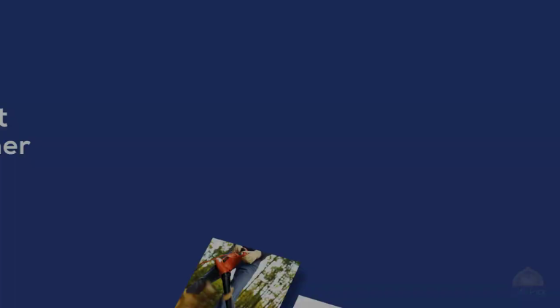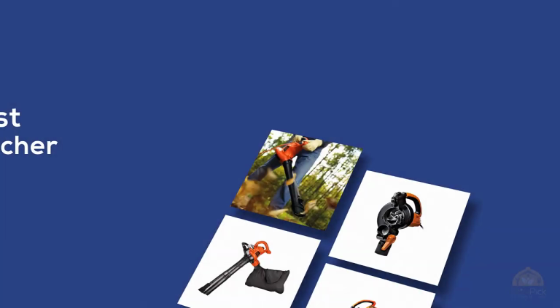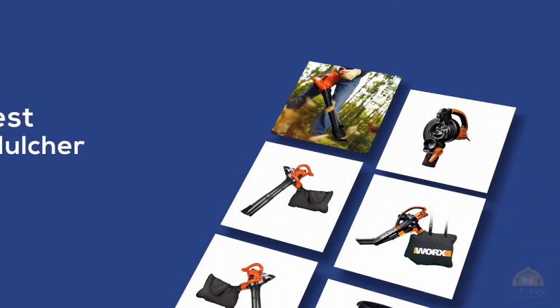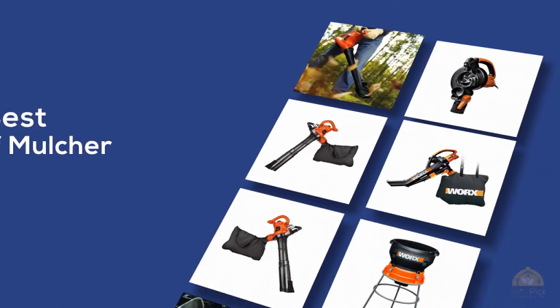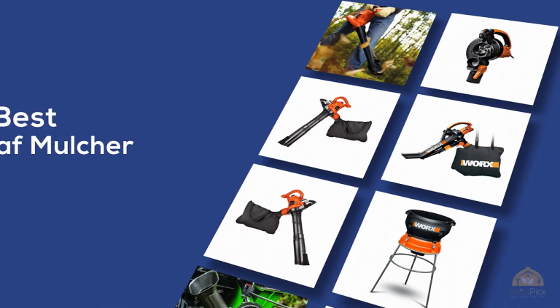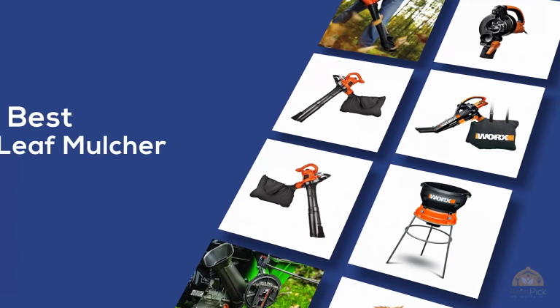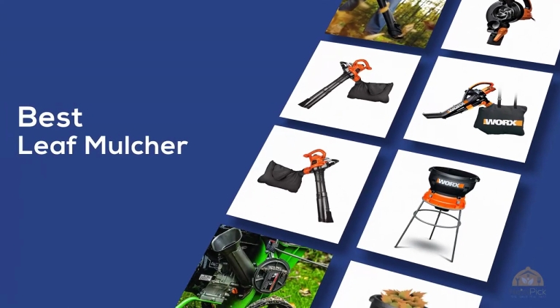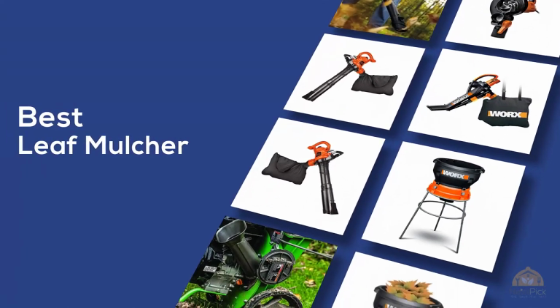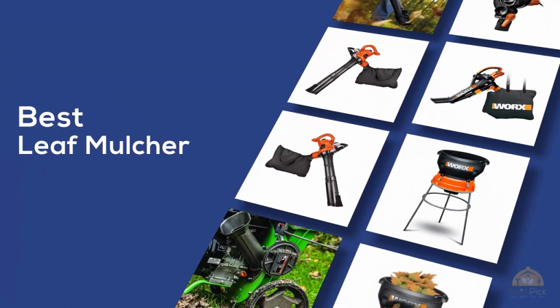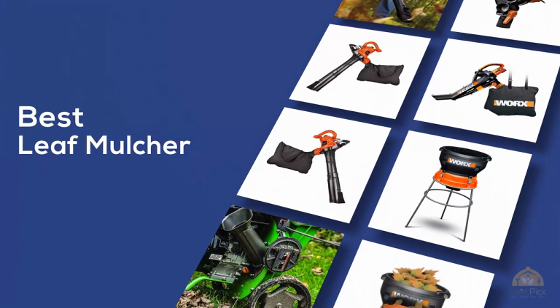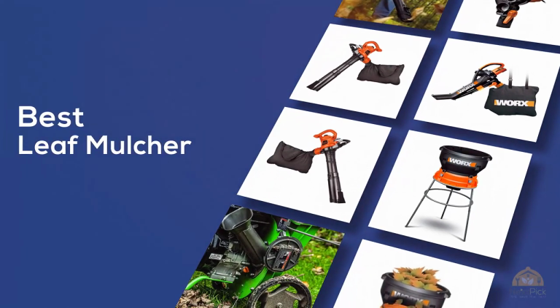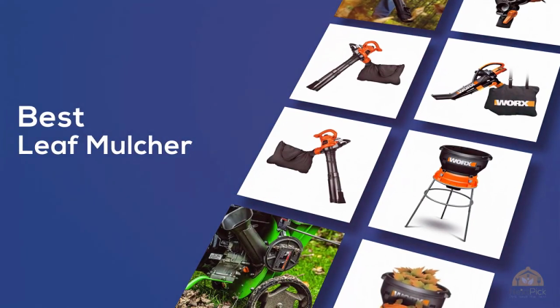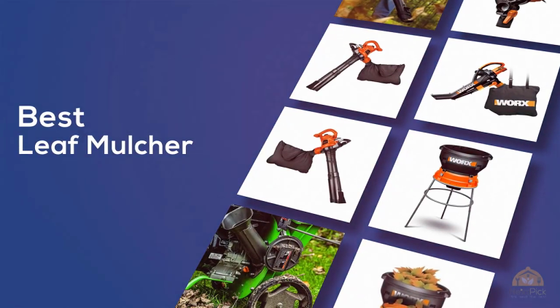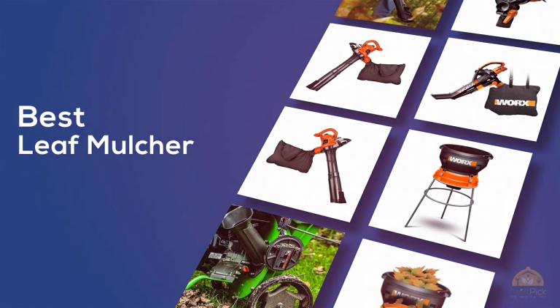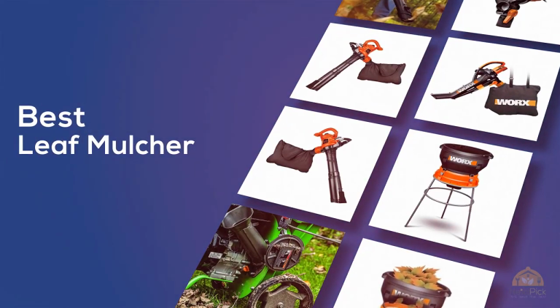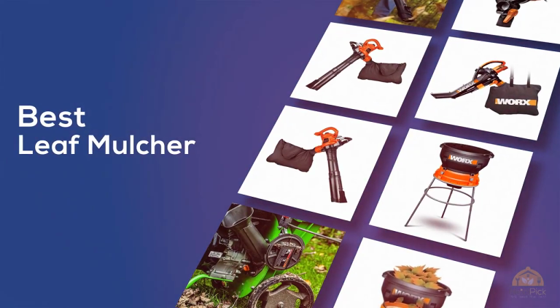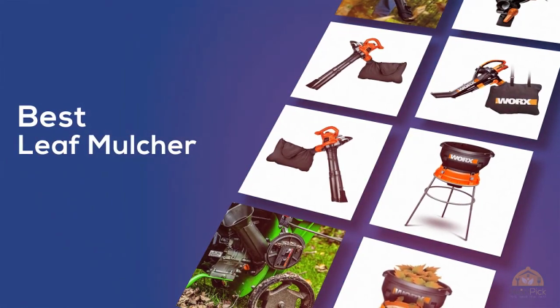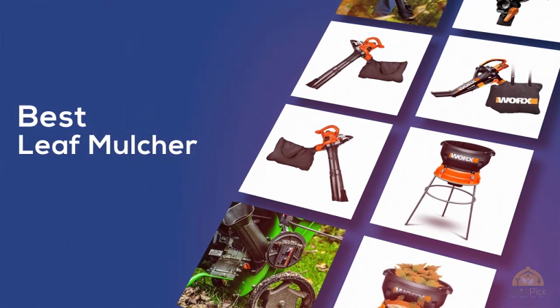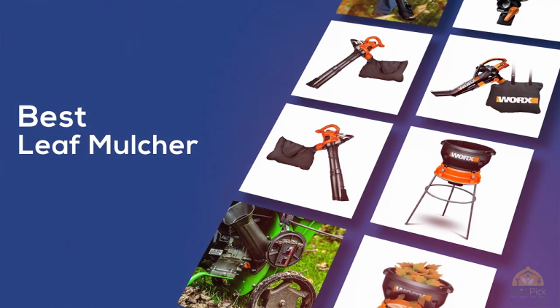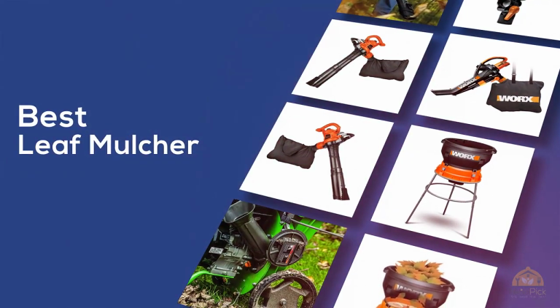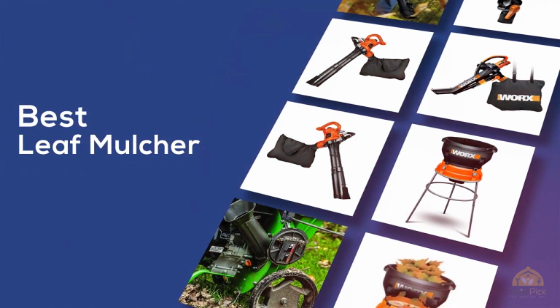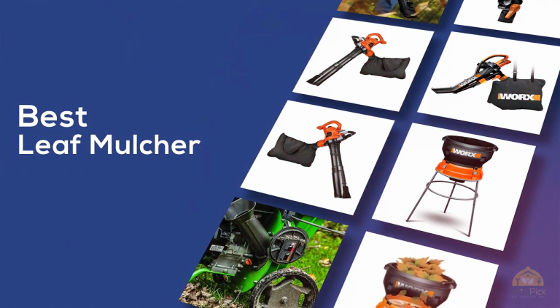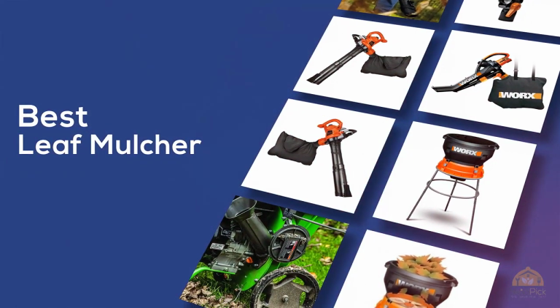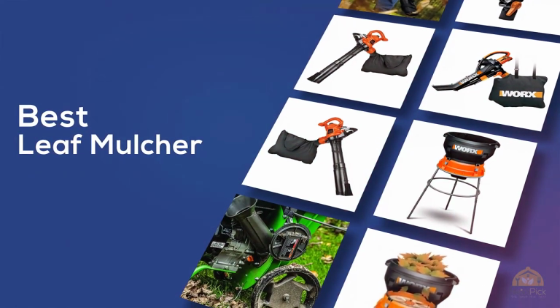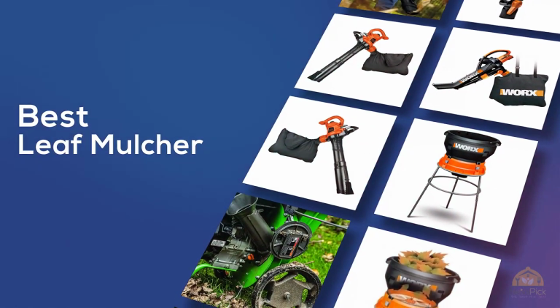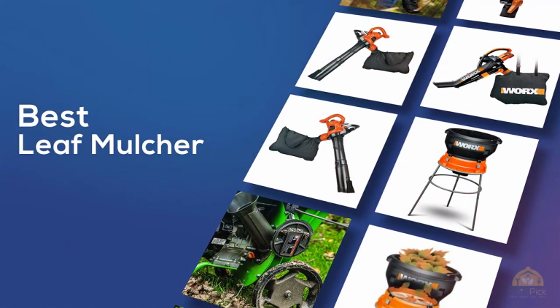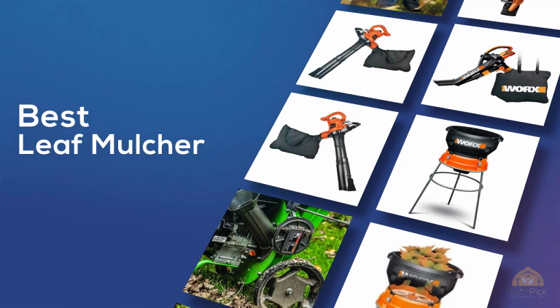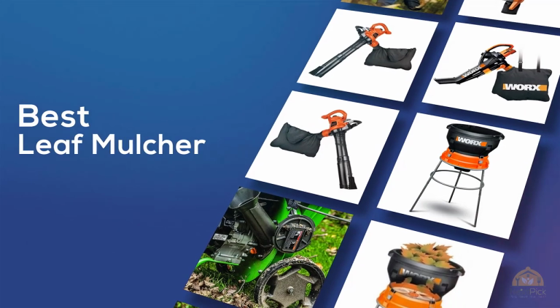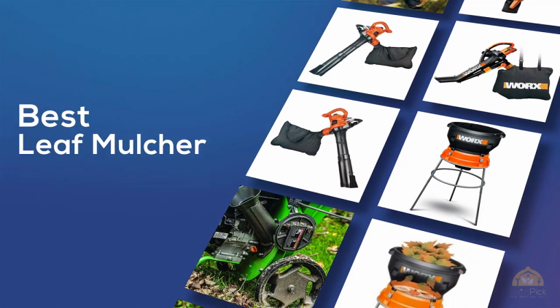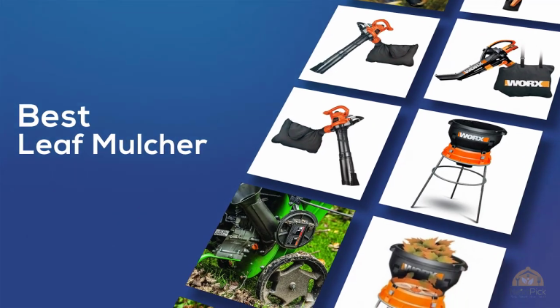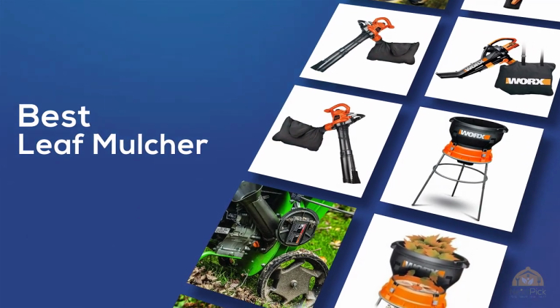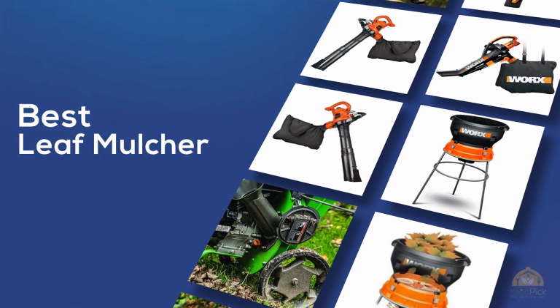If you're looking for the best leaf mulcher, here's a collection you've got to see. Let's get started.